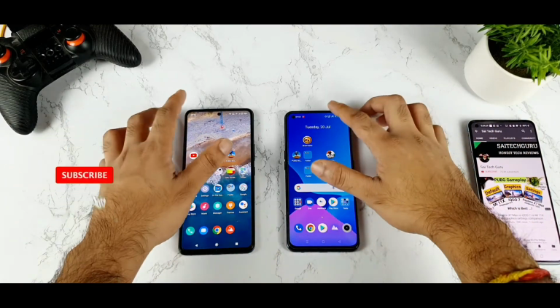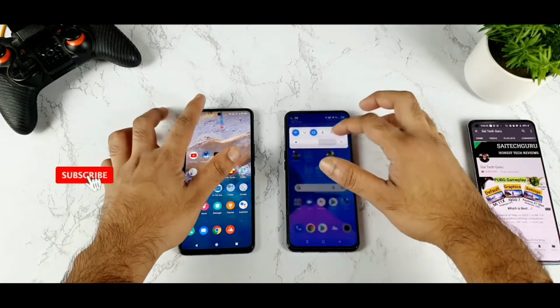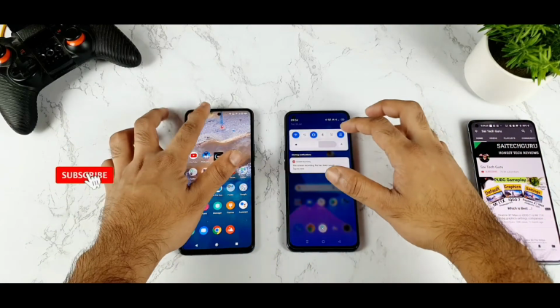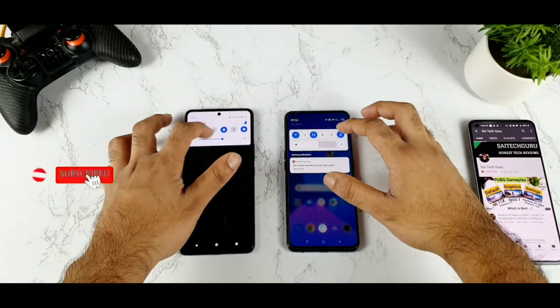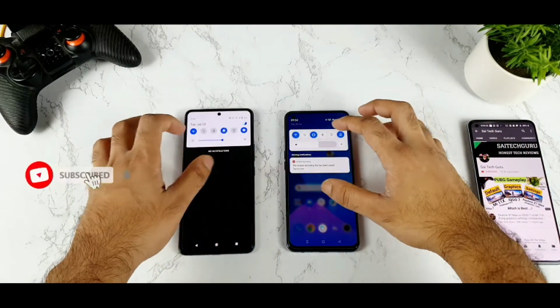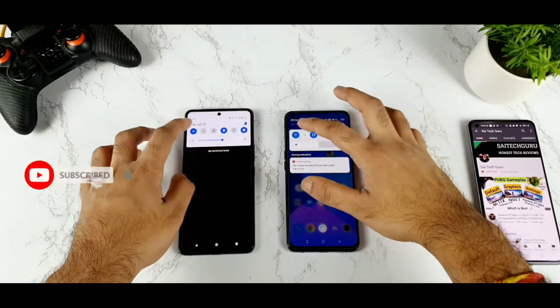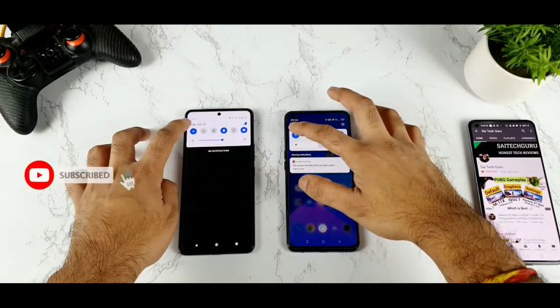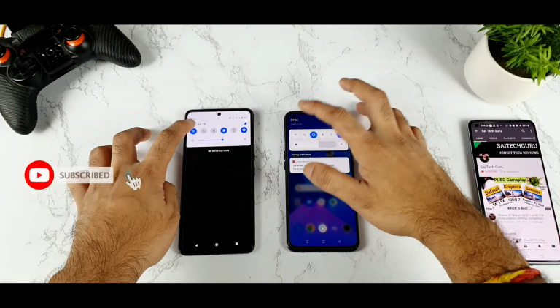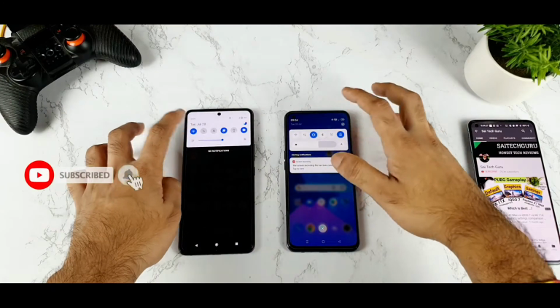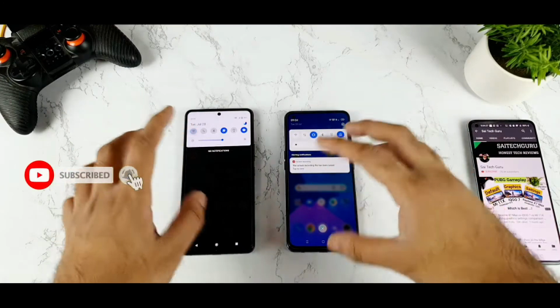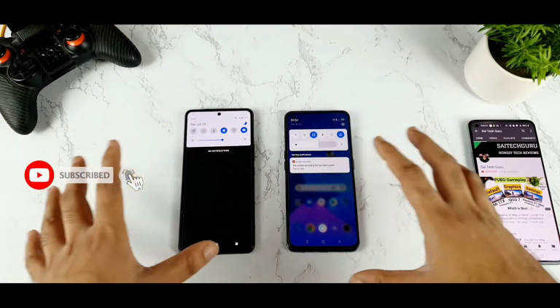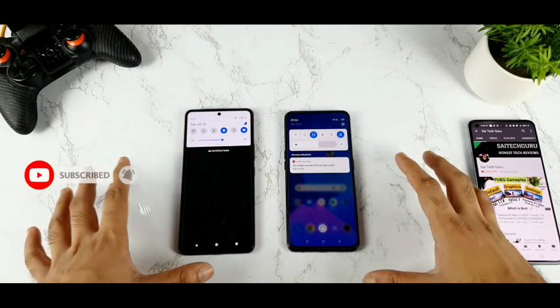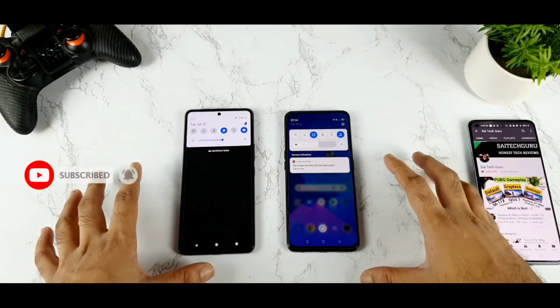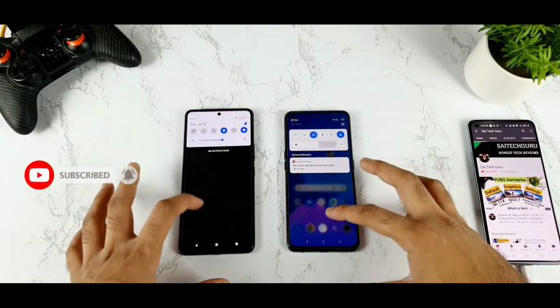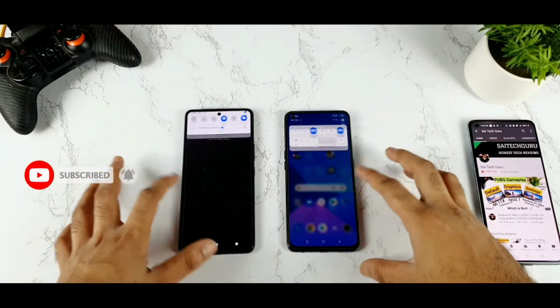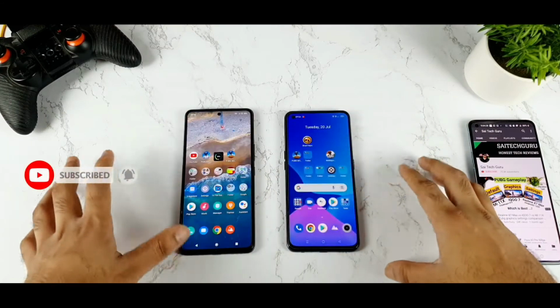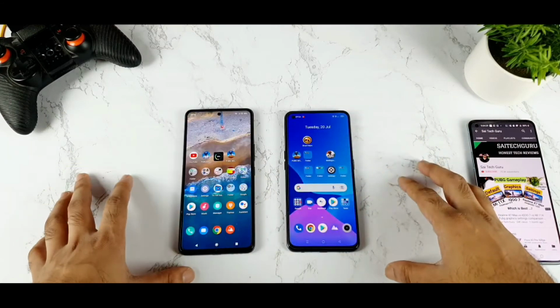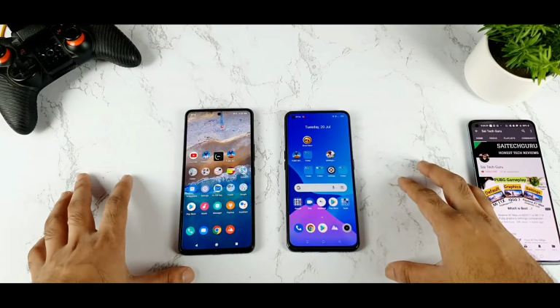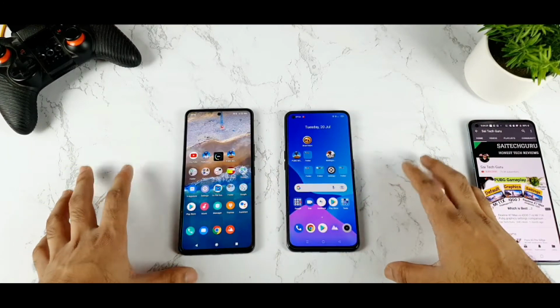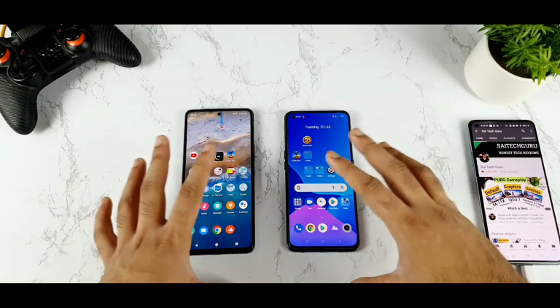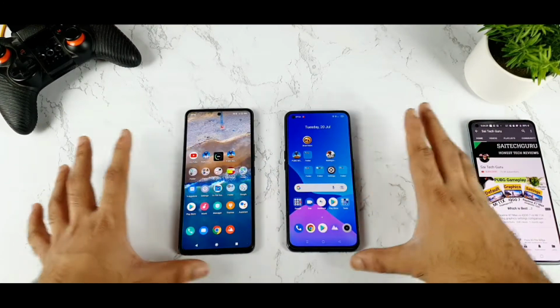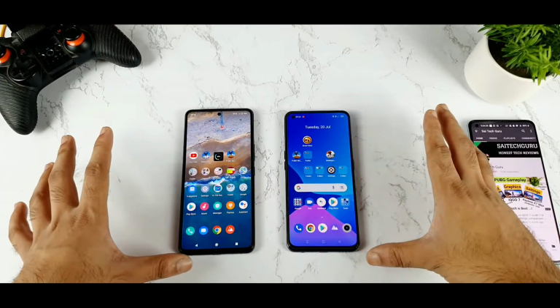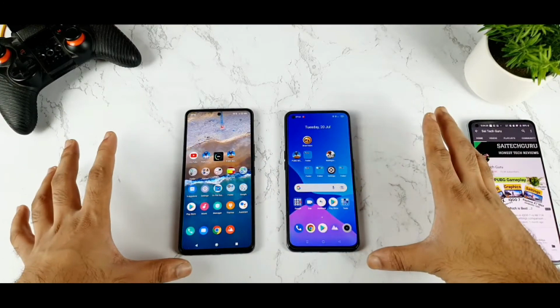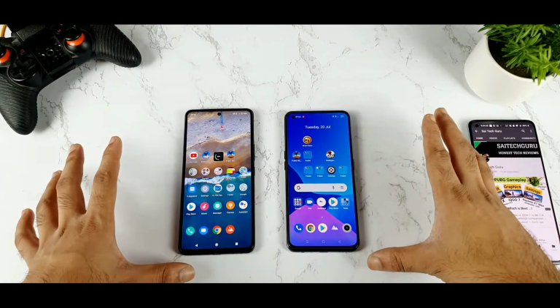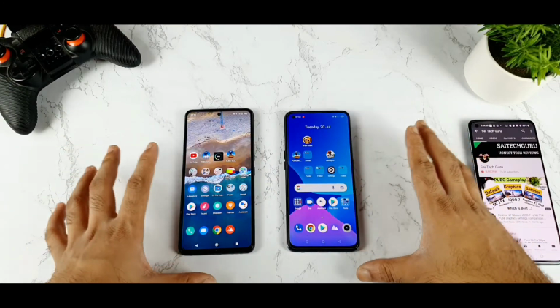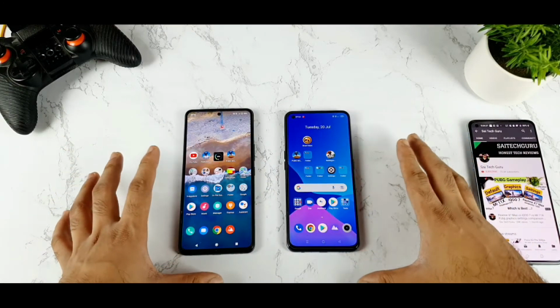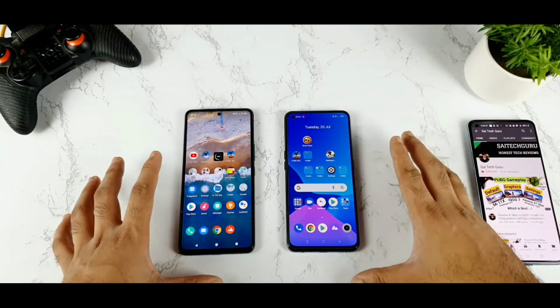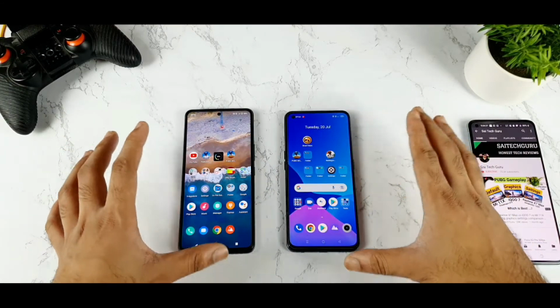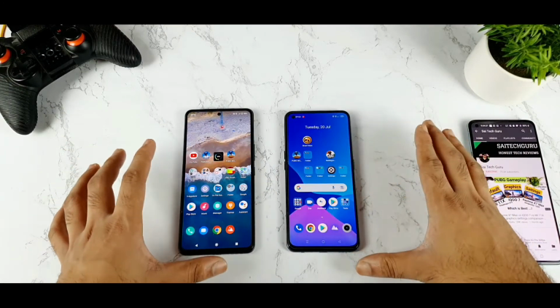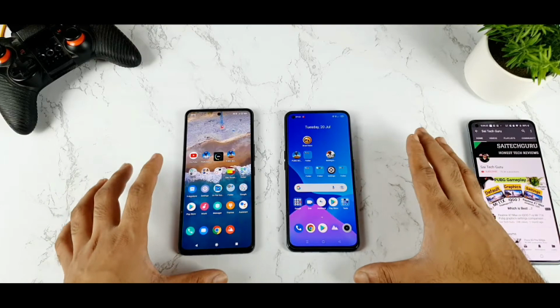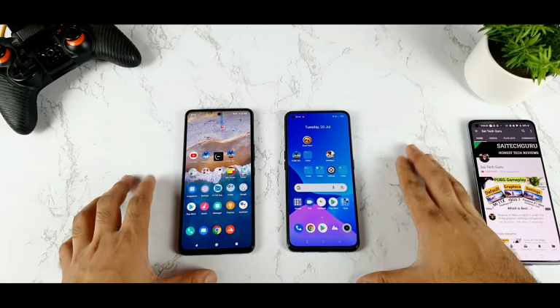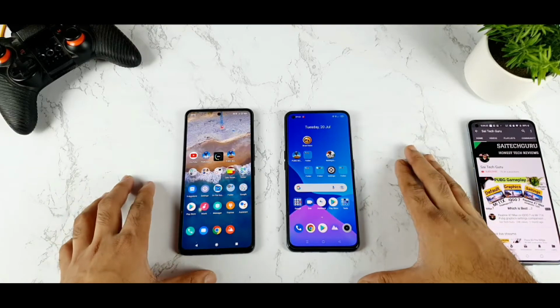So first let me show you exactly — I will try to turn off the Wi-Fi completely in both phones, as you can see. So both phones are completely turned off in terms of the Wi-Fi.